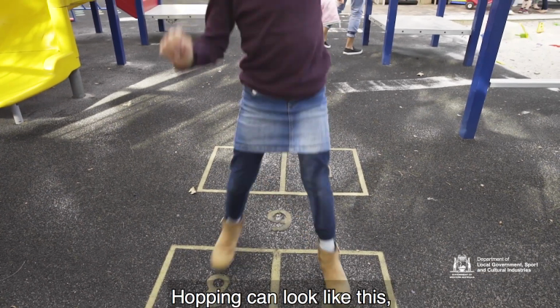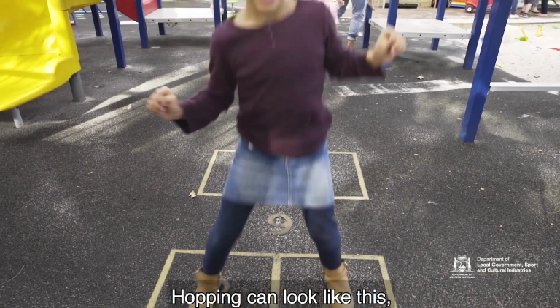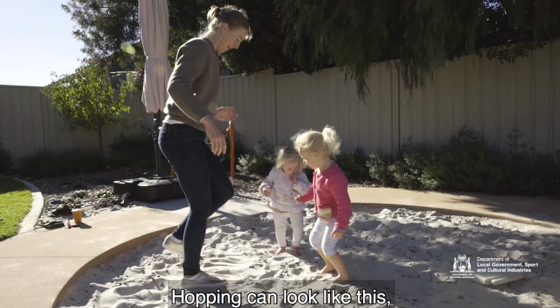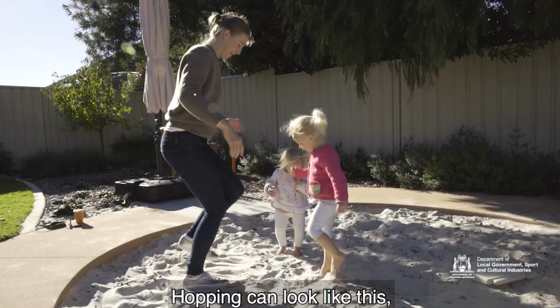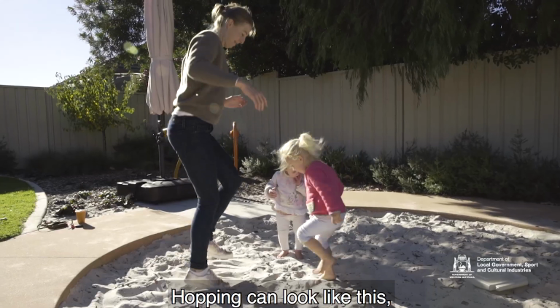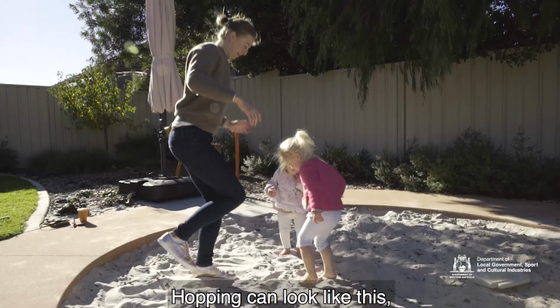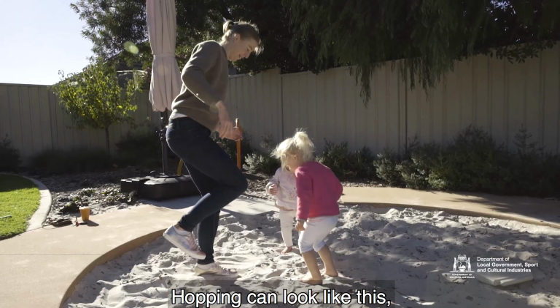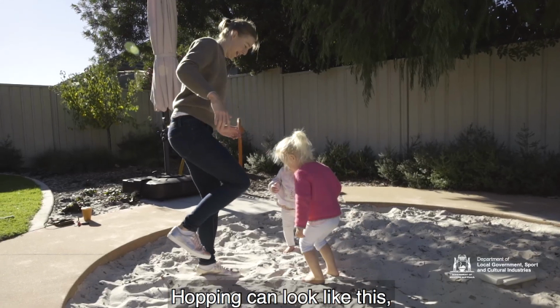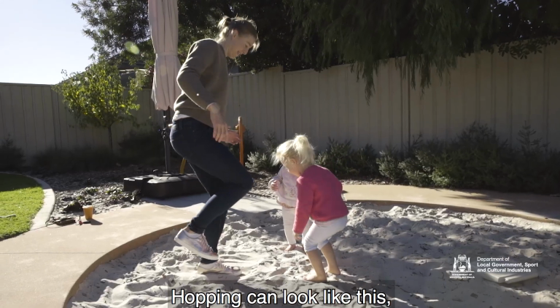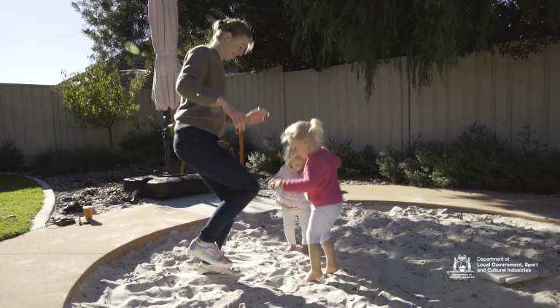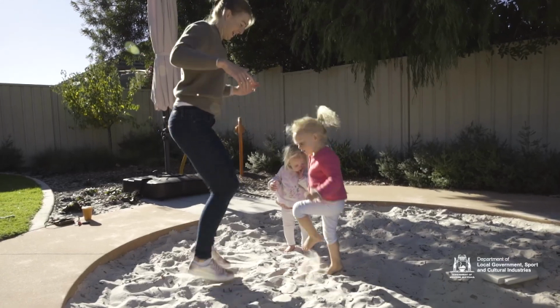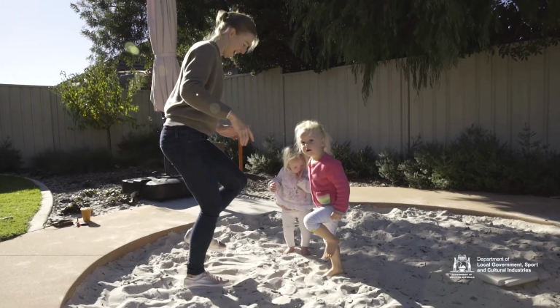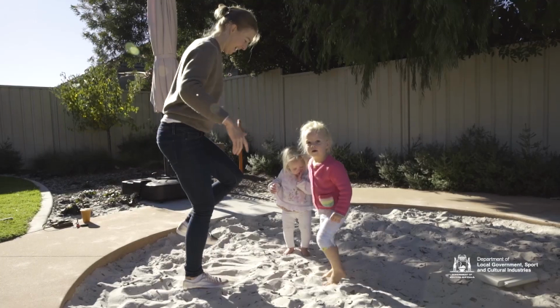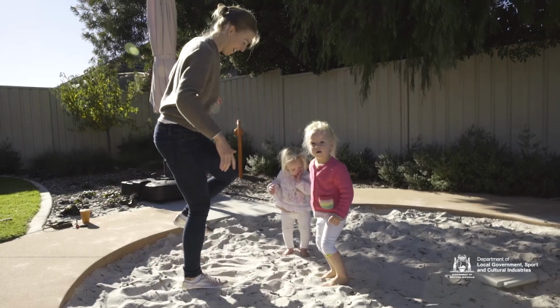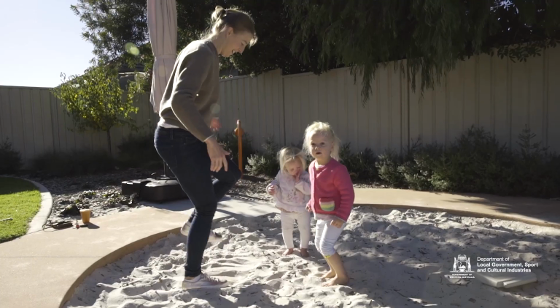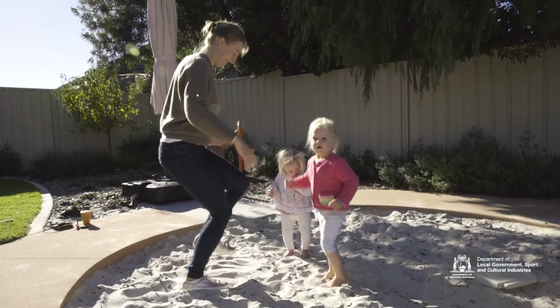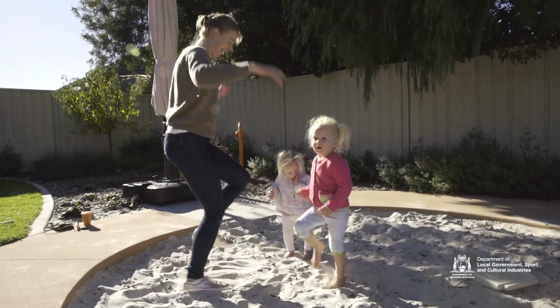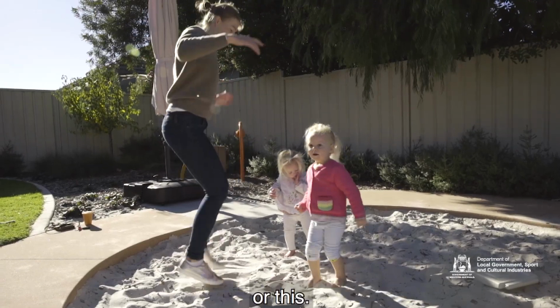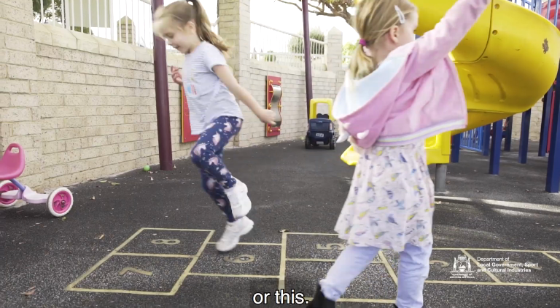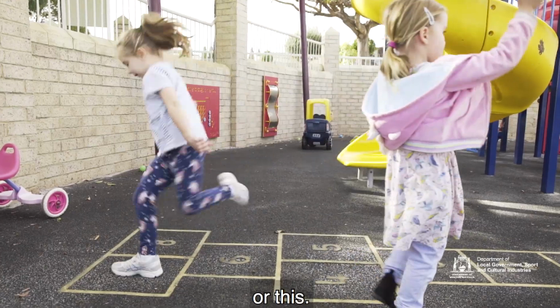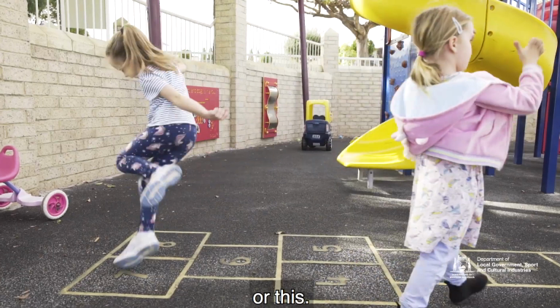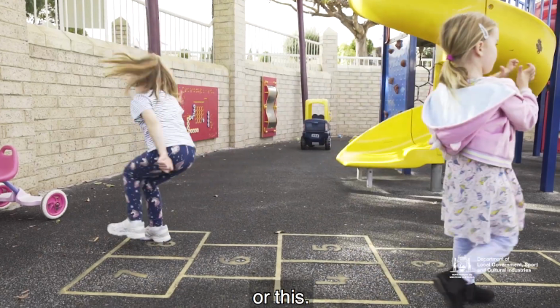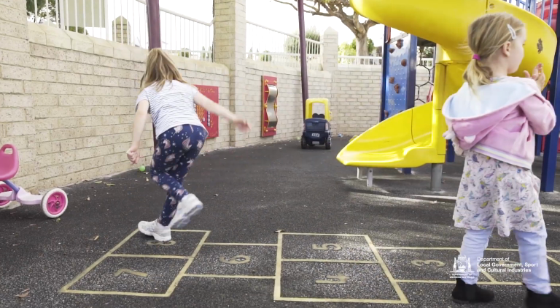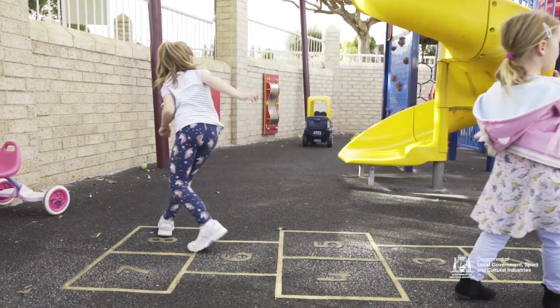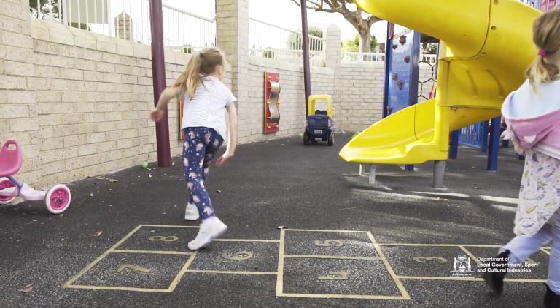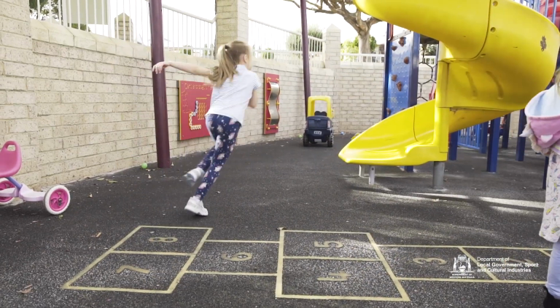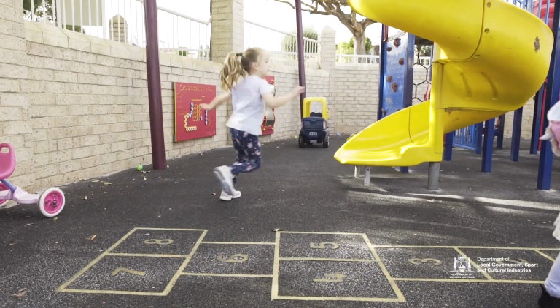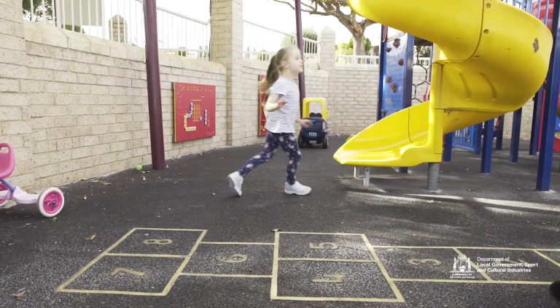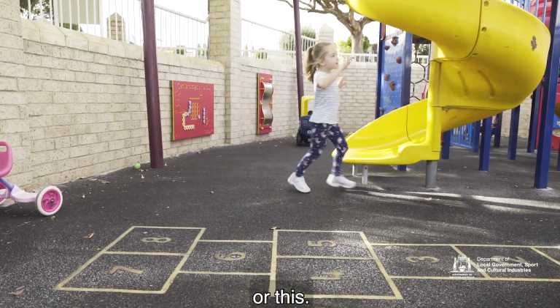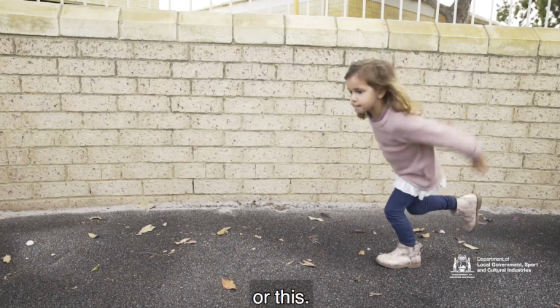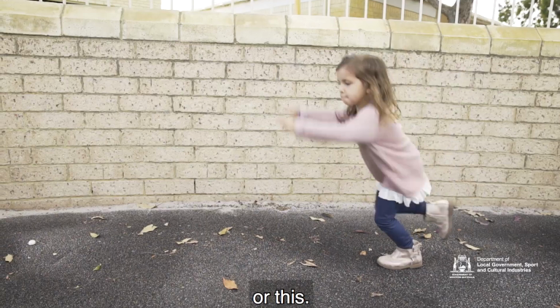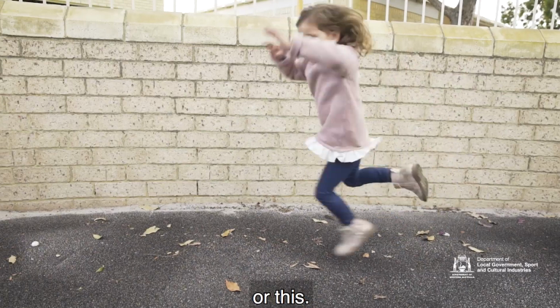Hopping can look like this, or this, or this.